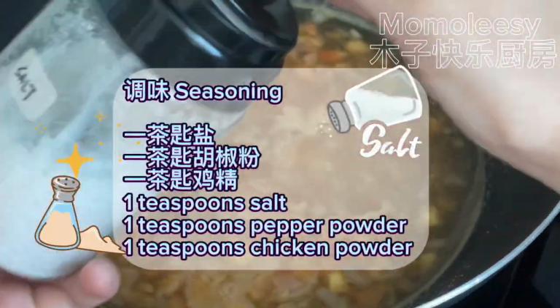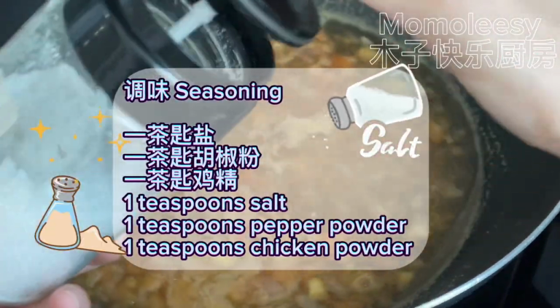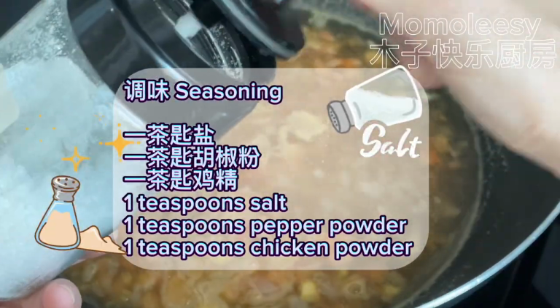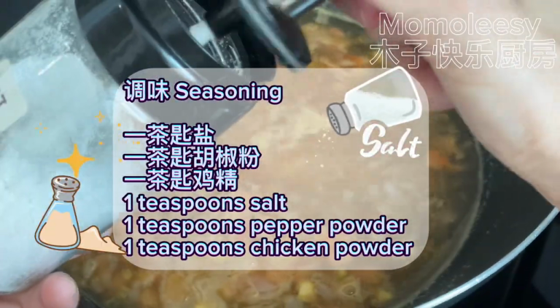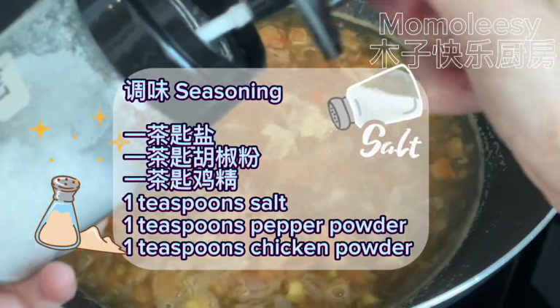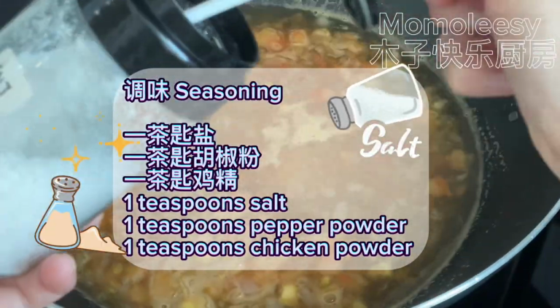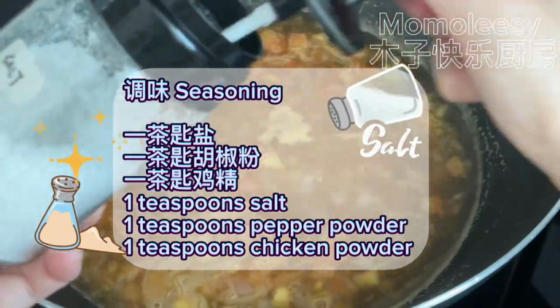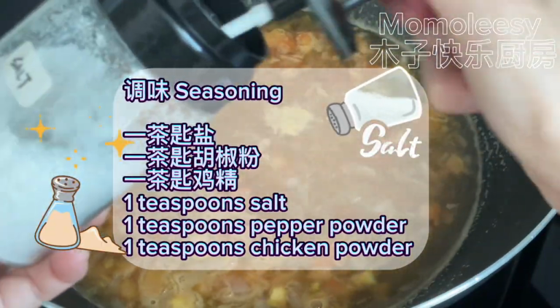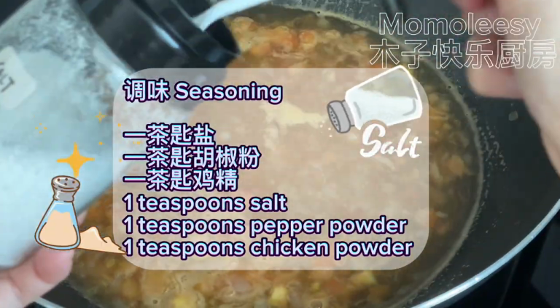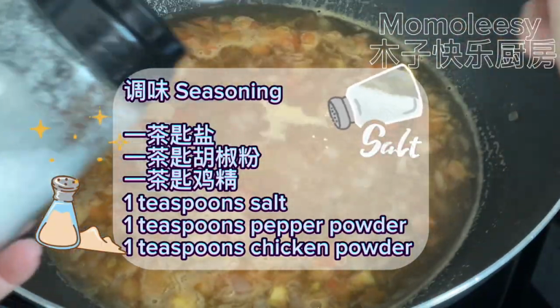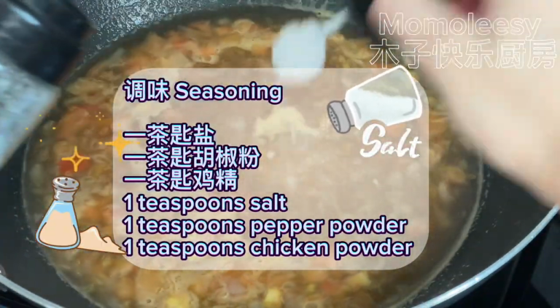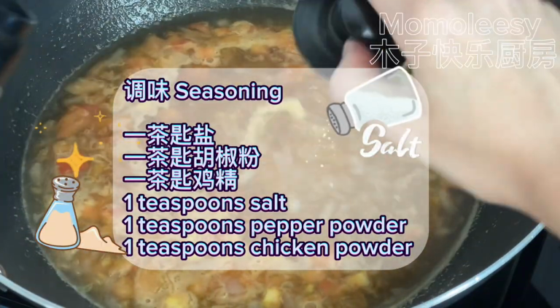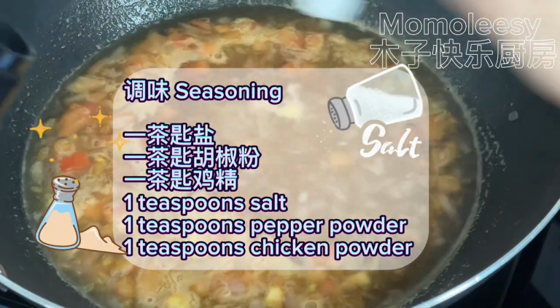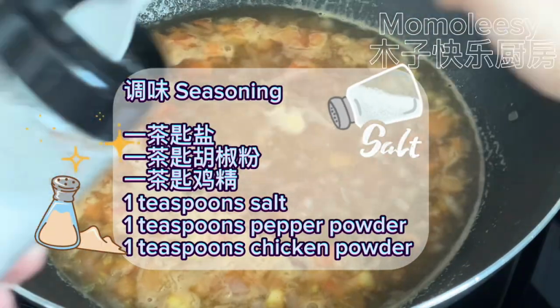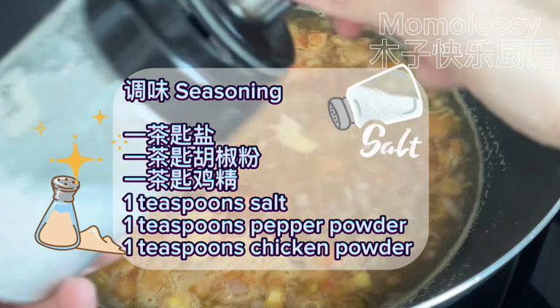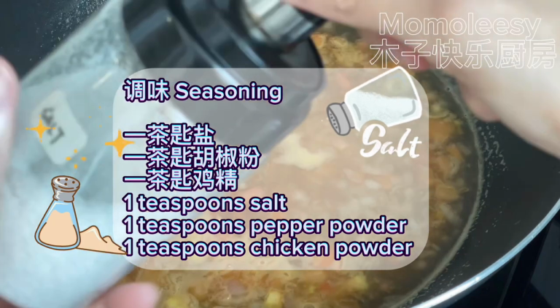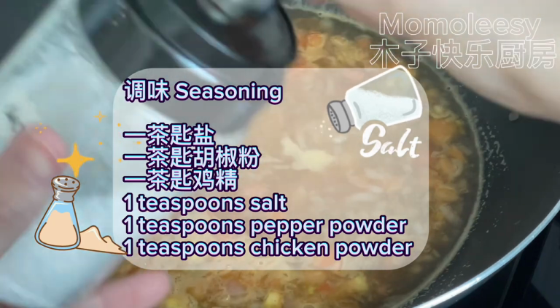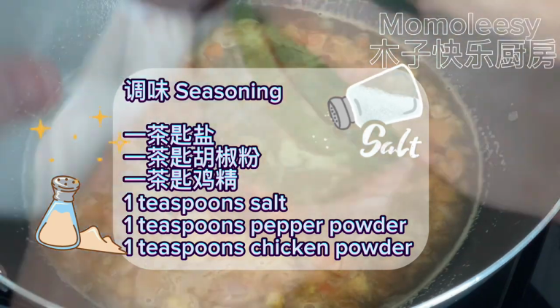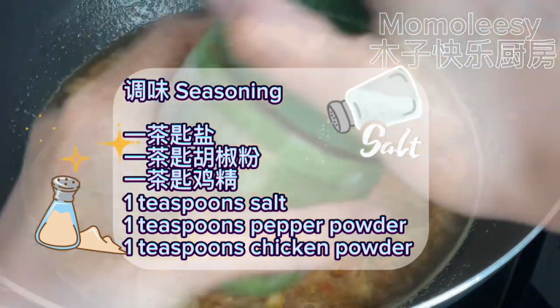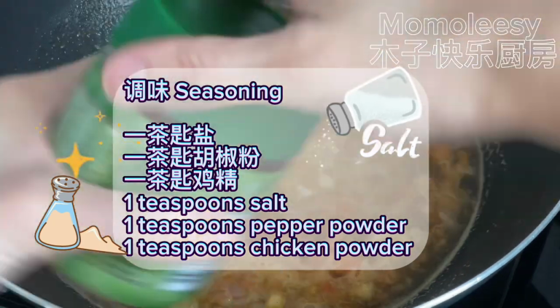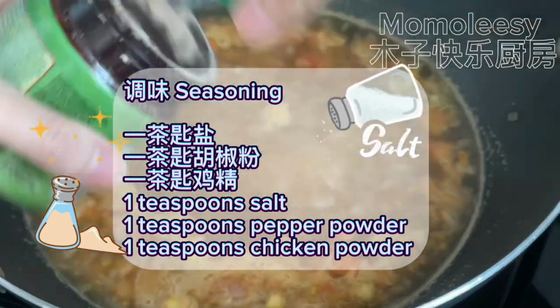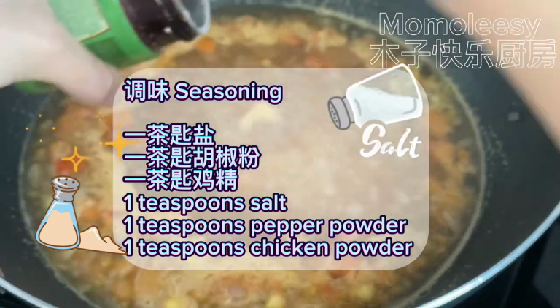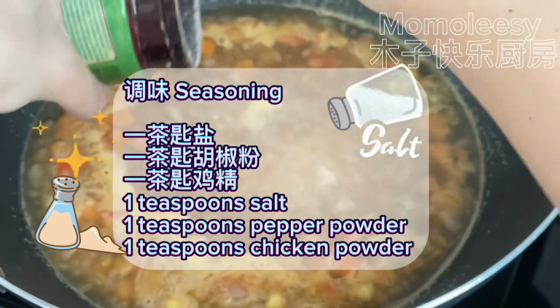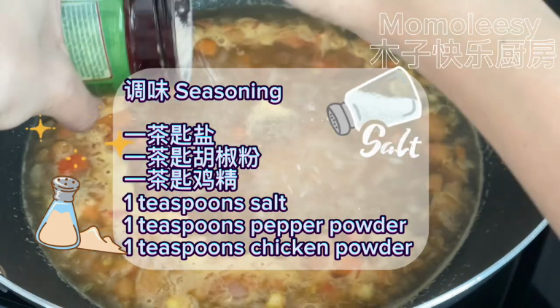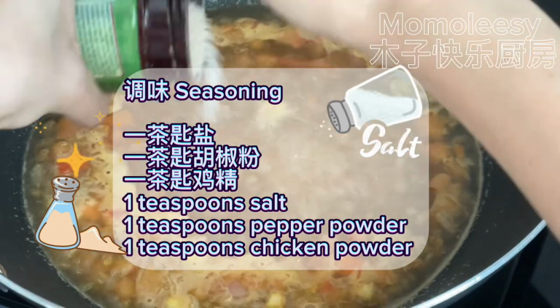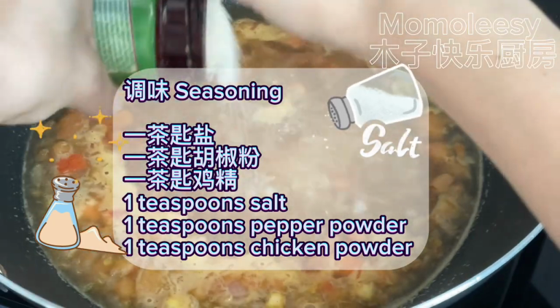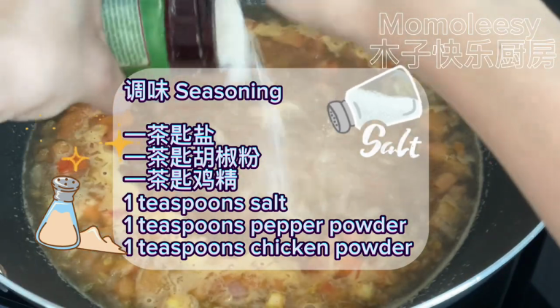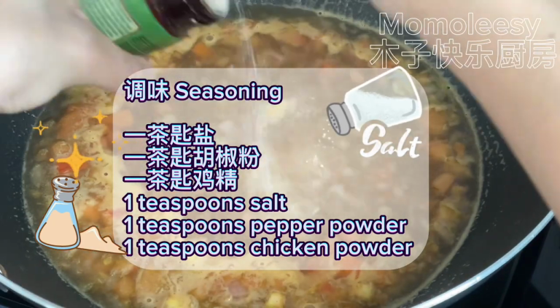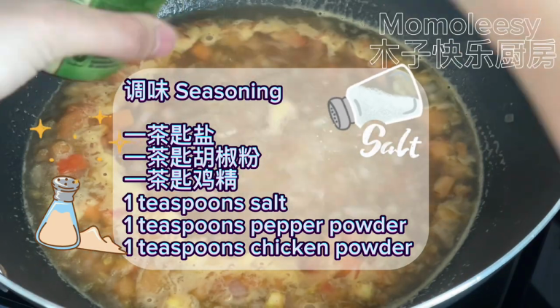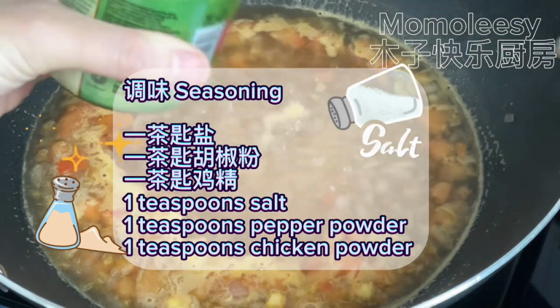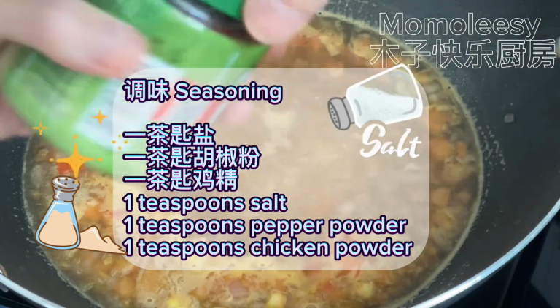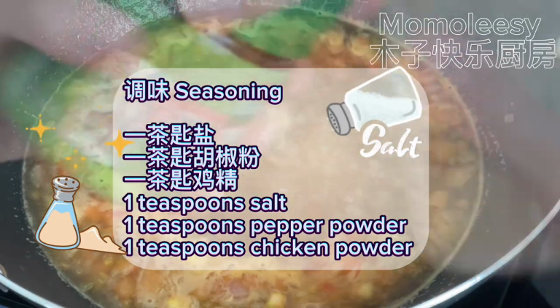Season with 1 teaspoon salt, 1 teaspoon pepper powder, and 1 teaspoon chicken powder.